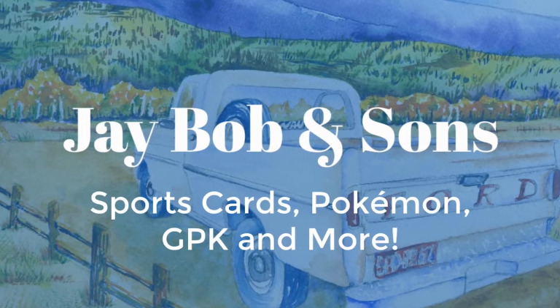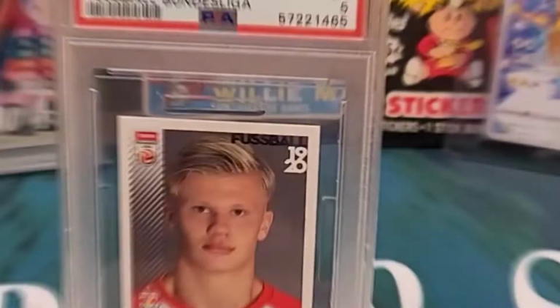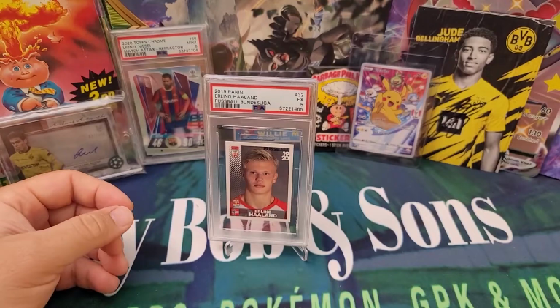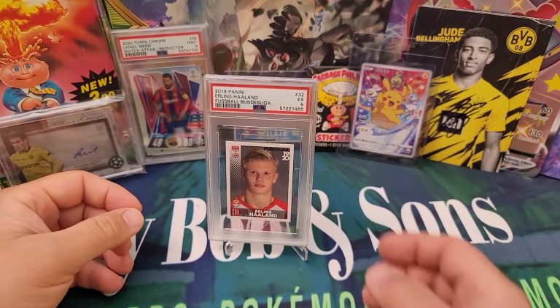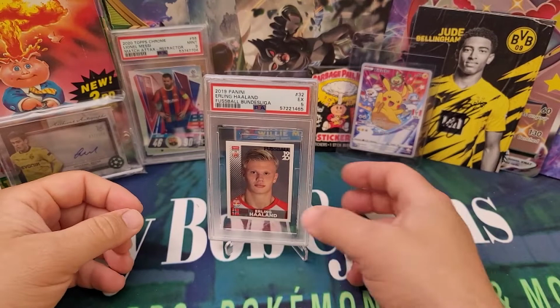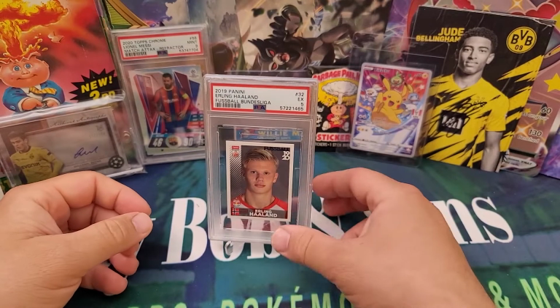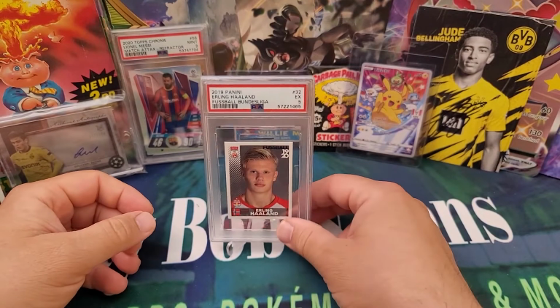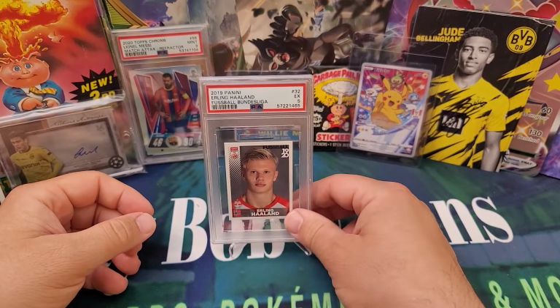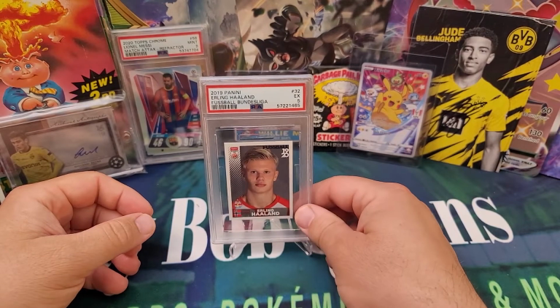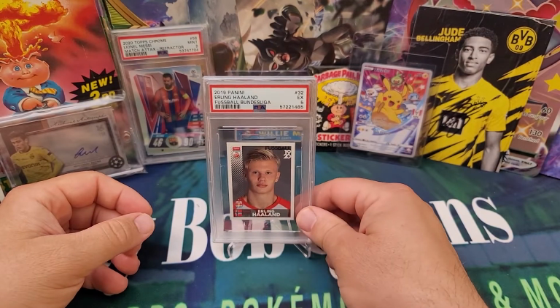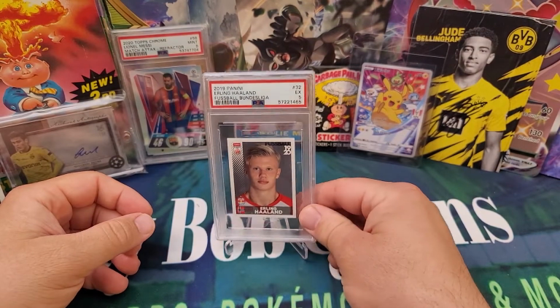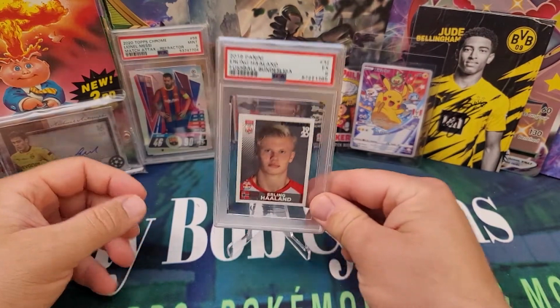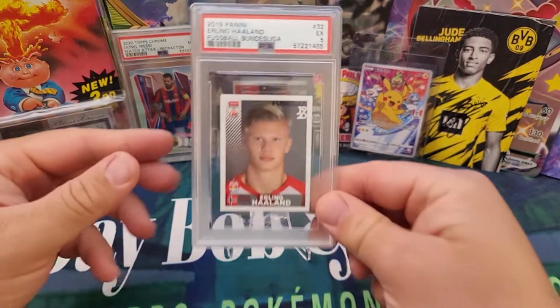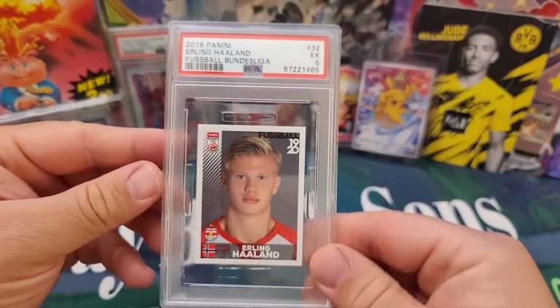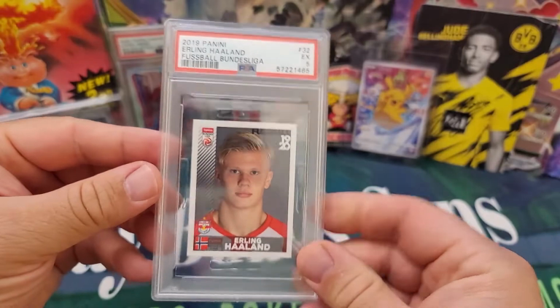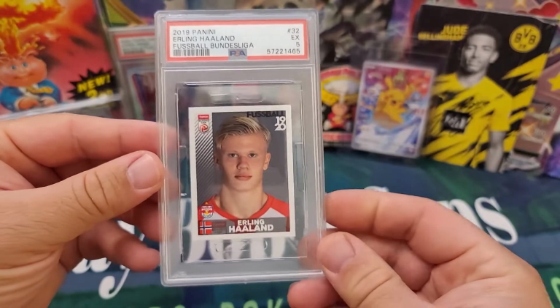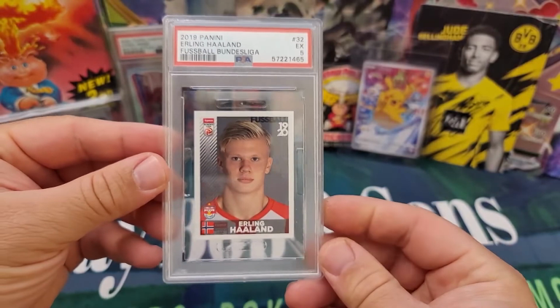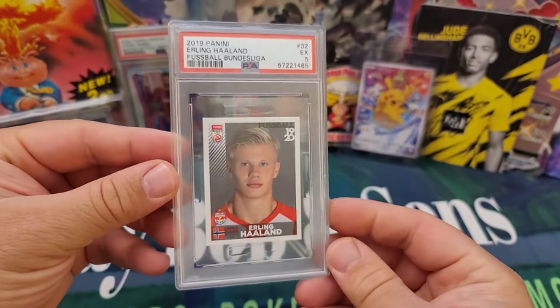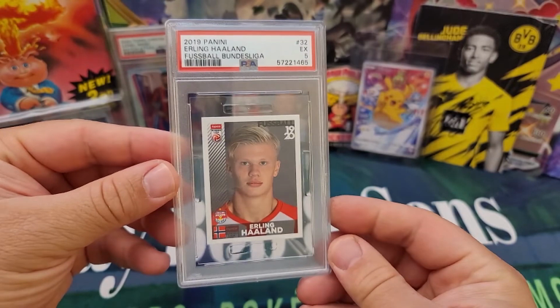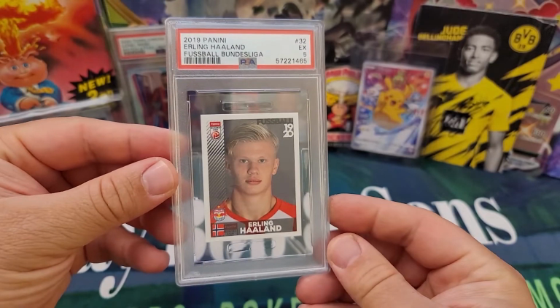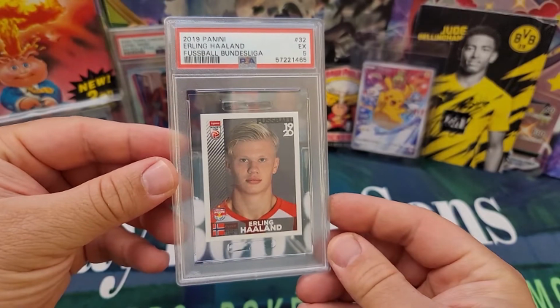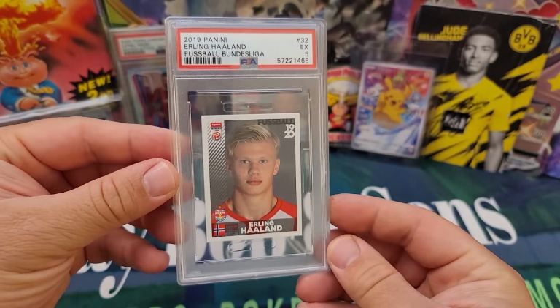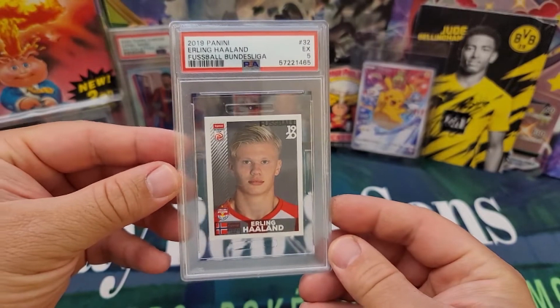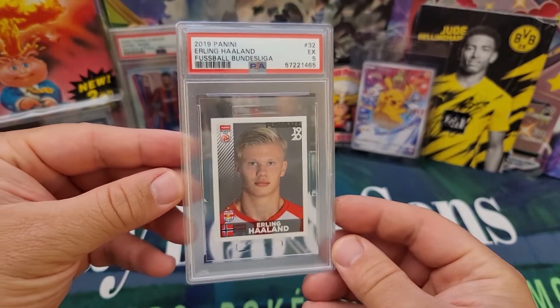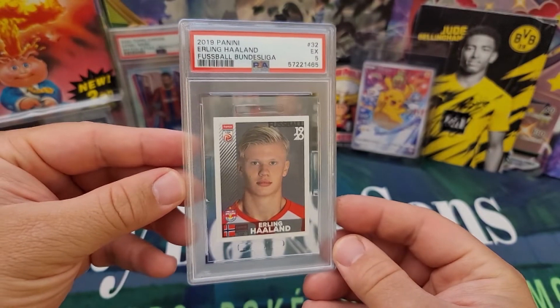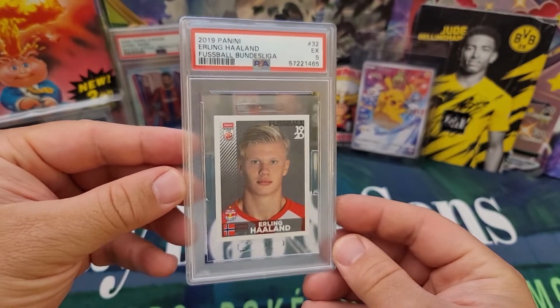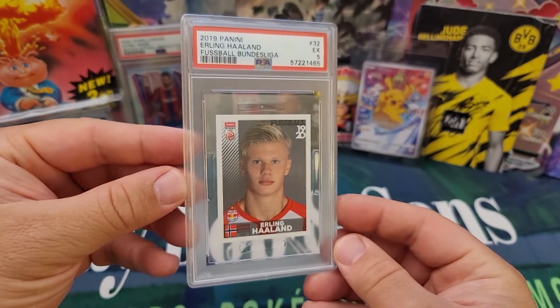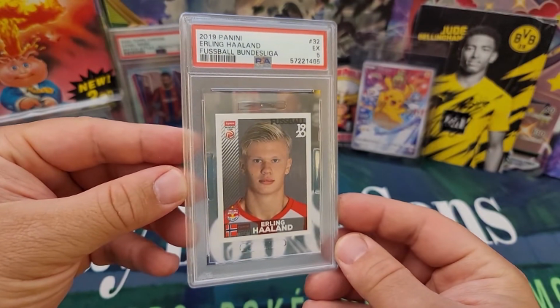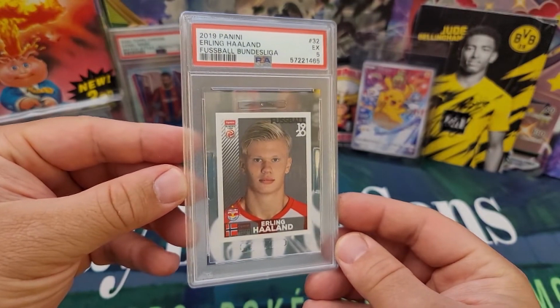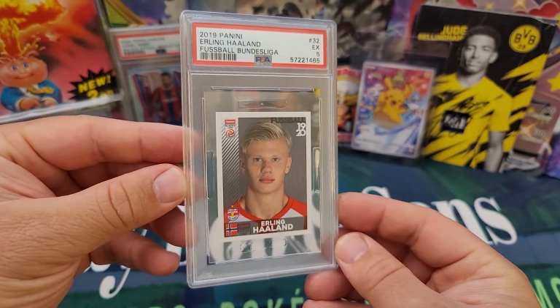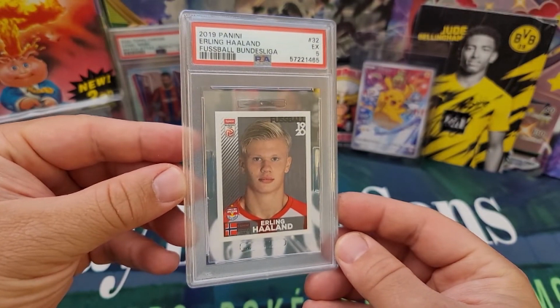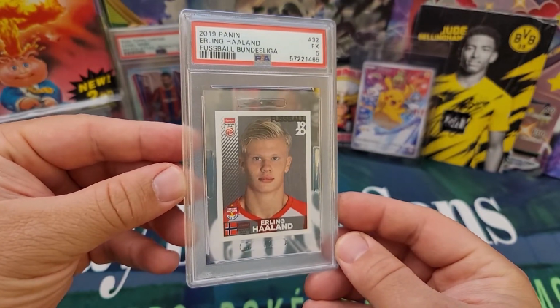Hey everybody, welcome back to the channel. Today on JBob and Sons, I'm going to show you how to extract a soccer sticker out of a PSA slab.